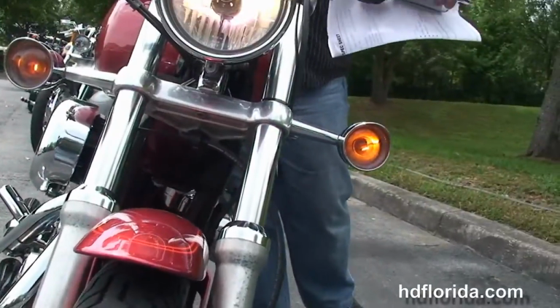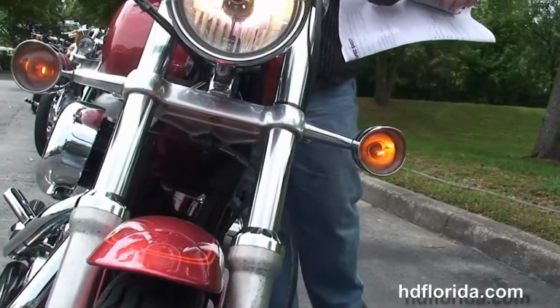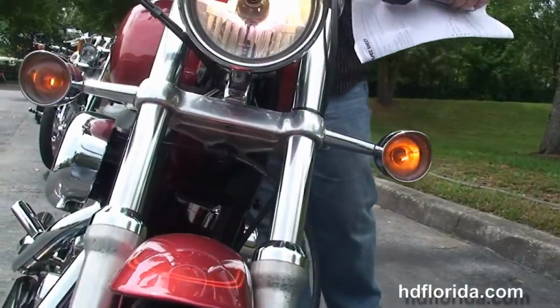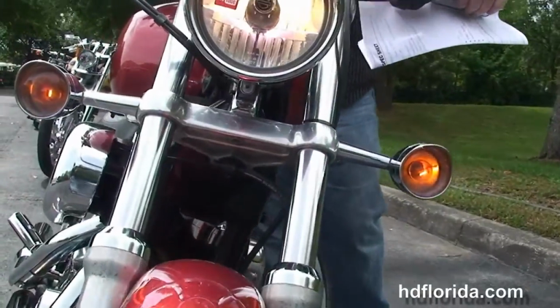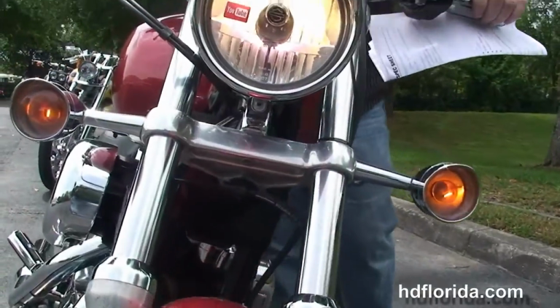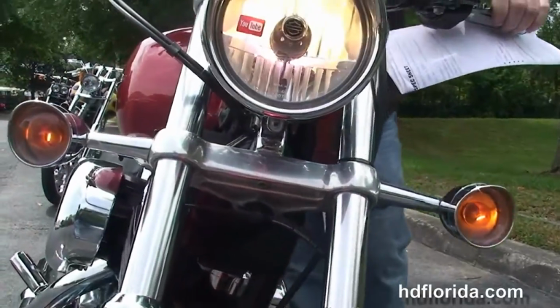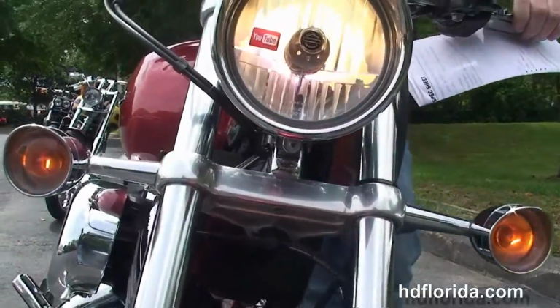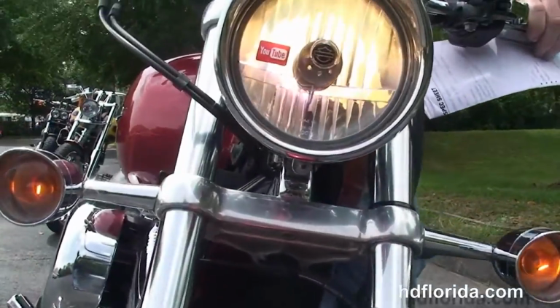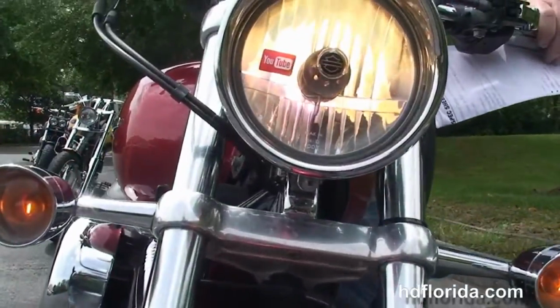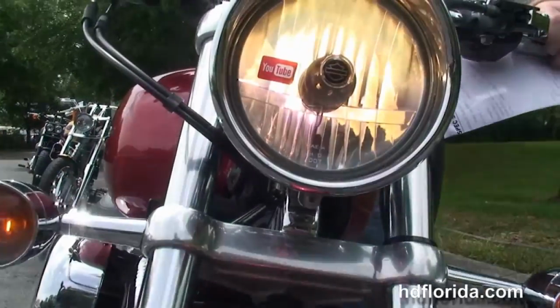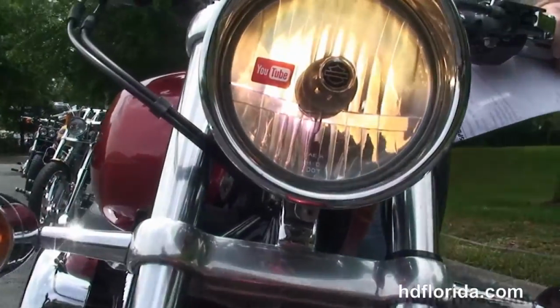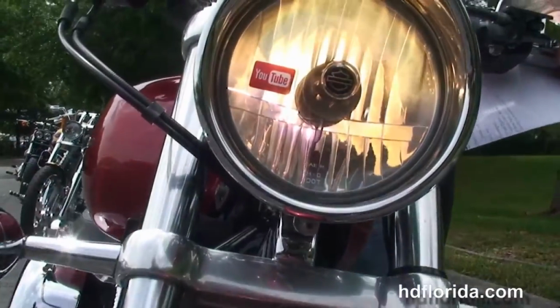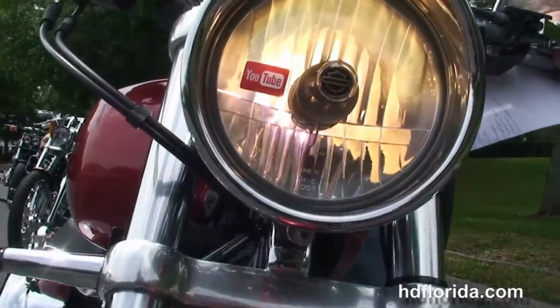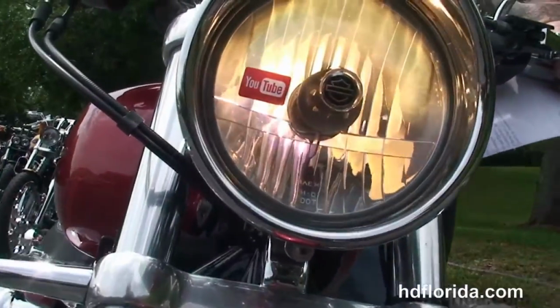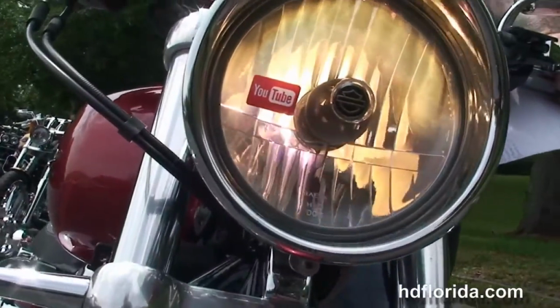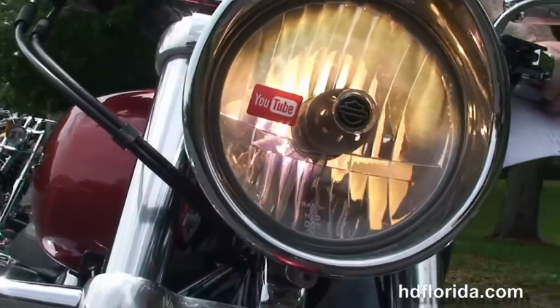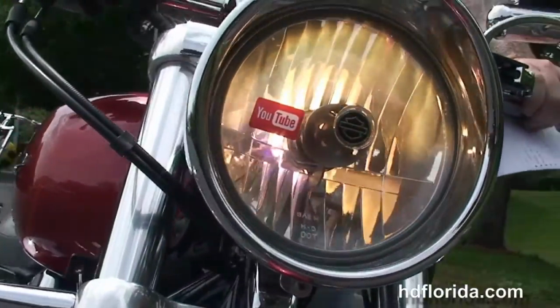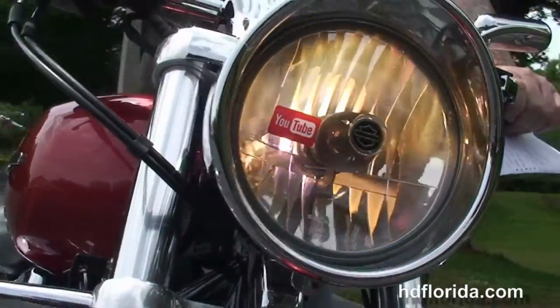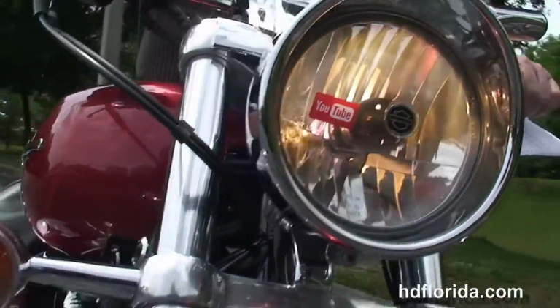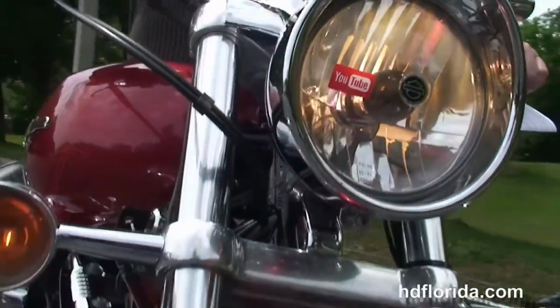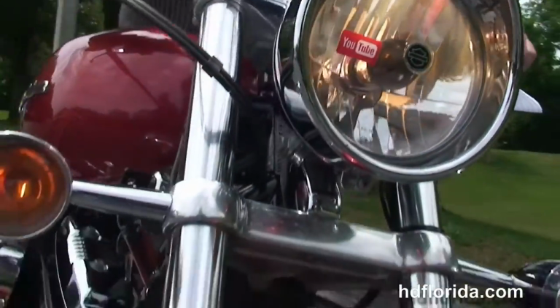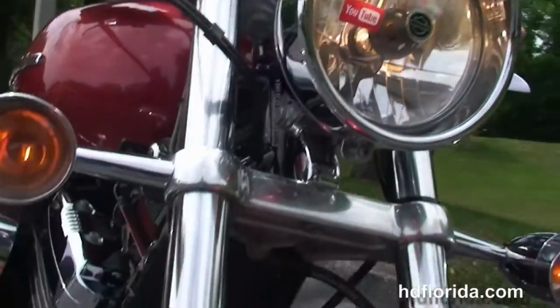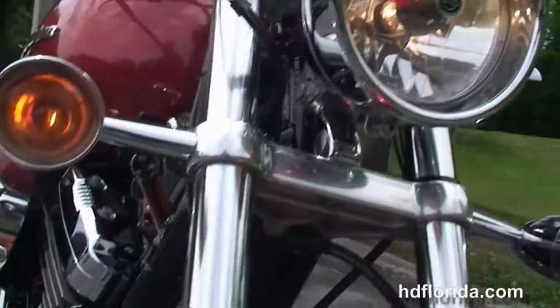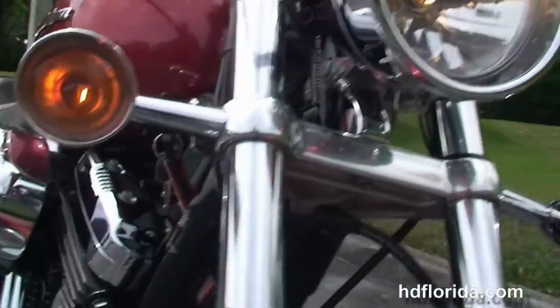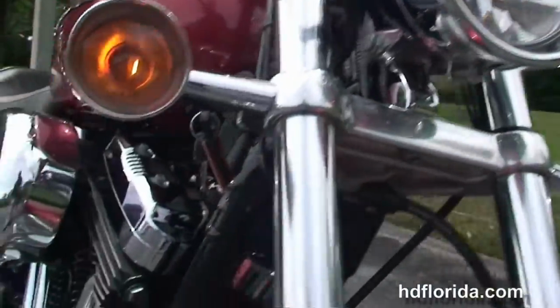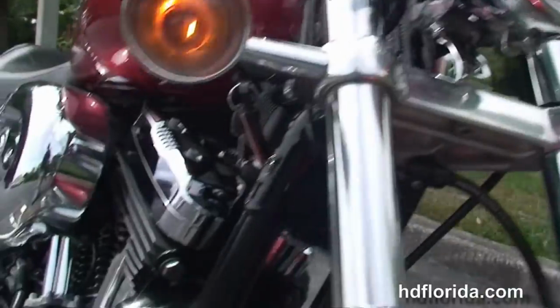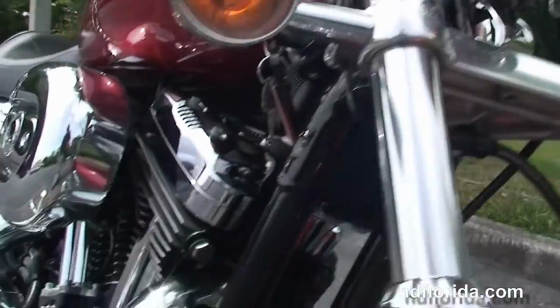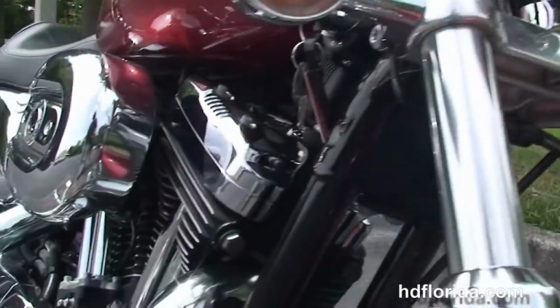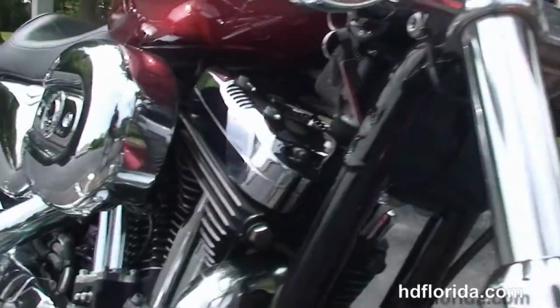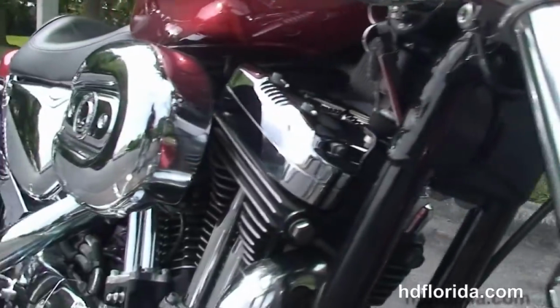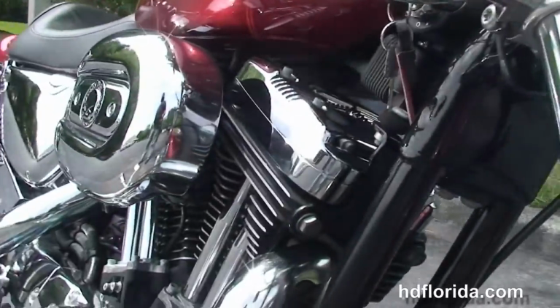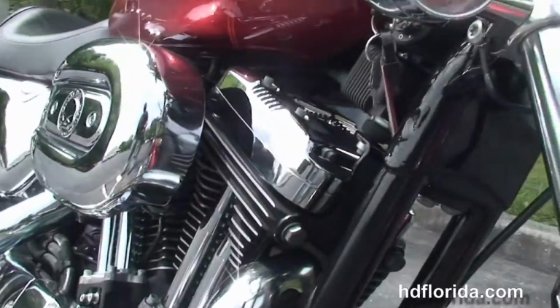We finance used Harley-Davidsons up to 72 months, and be sure to ask about our fly-and-ride program.